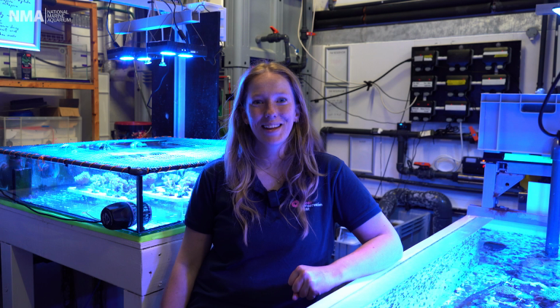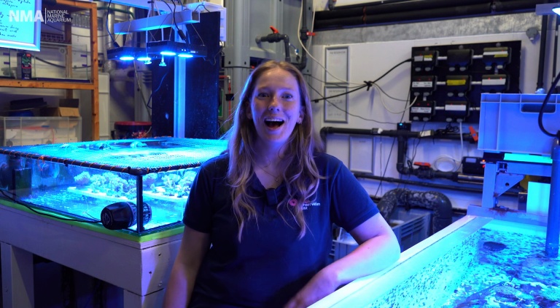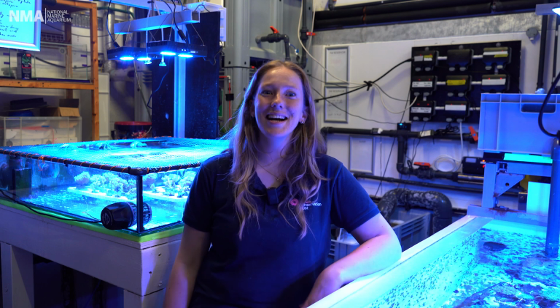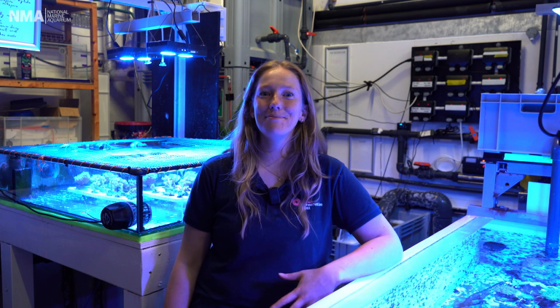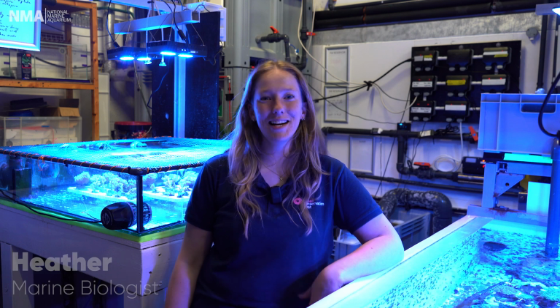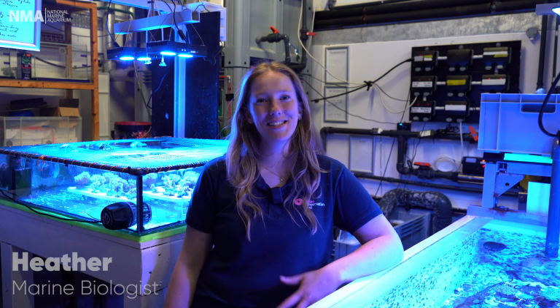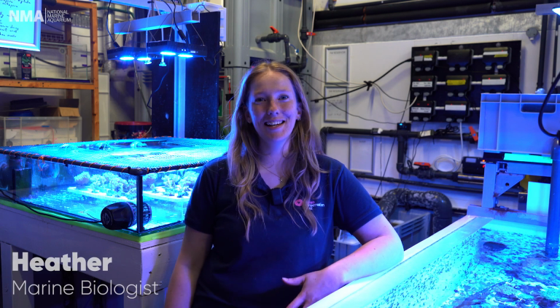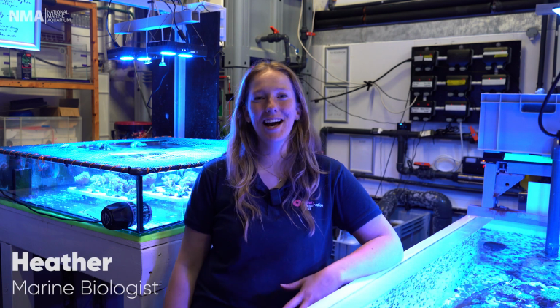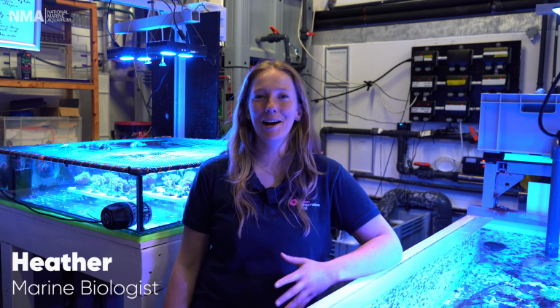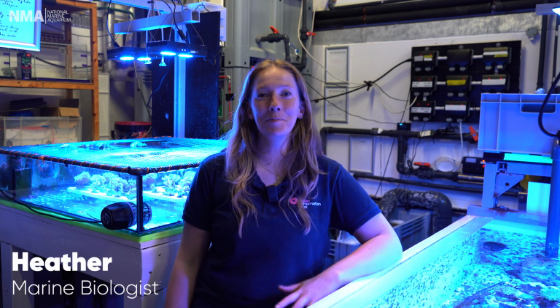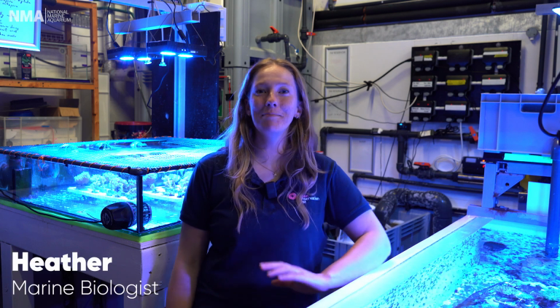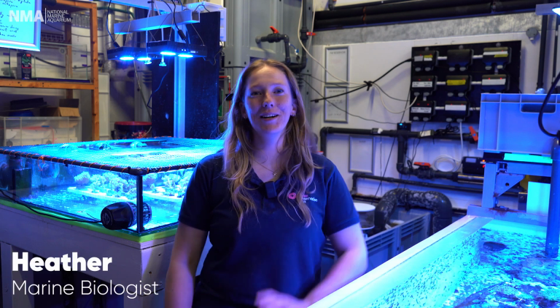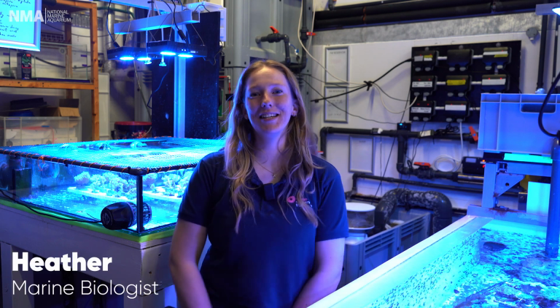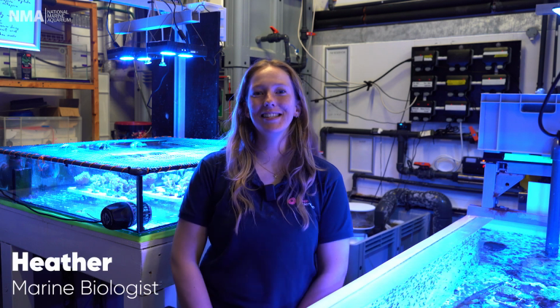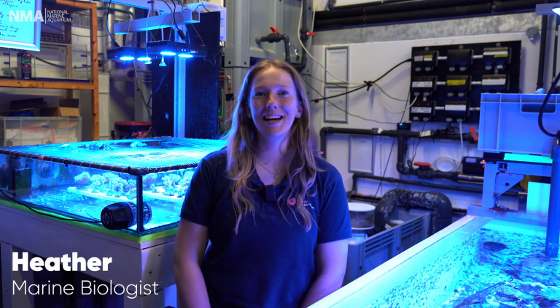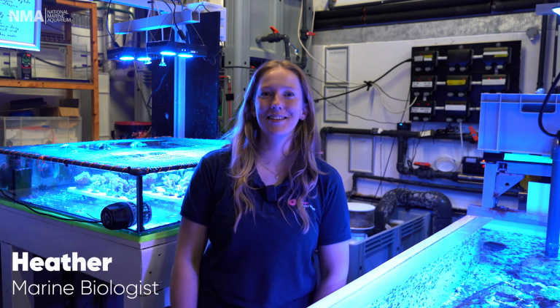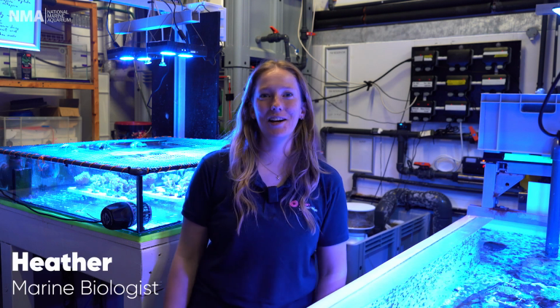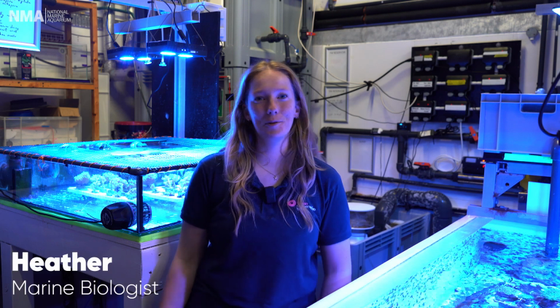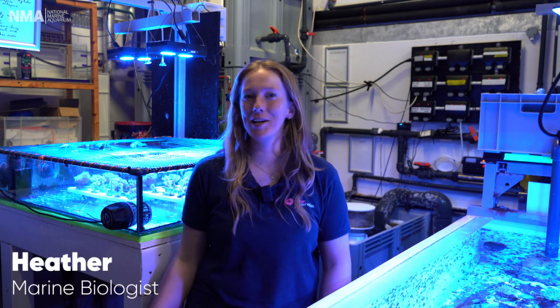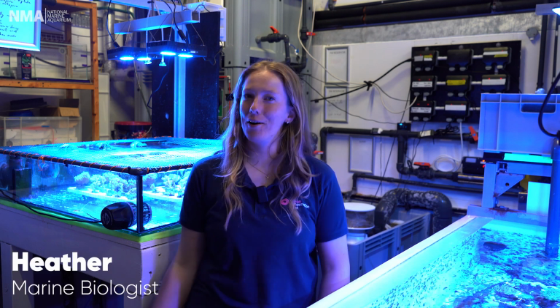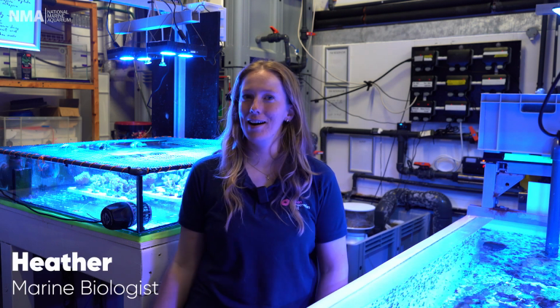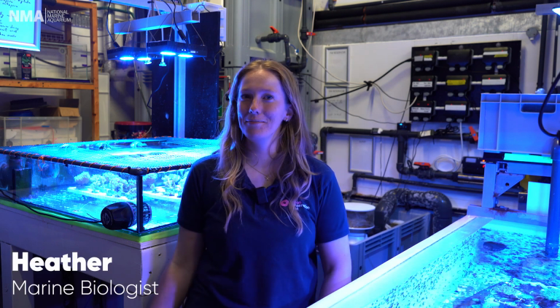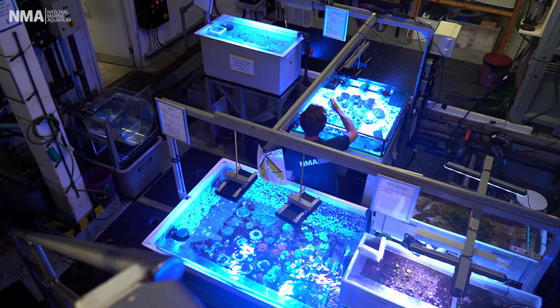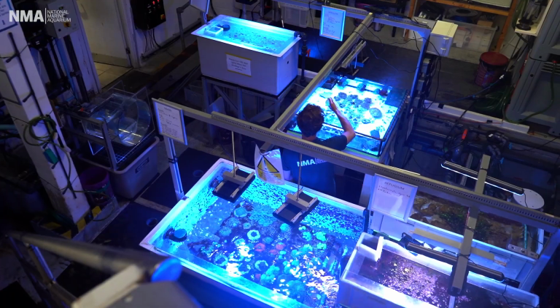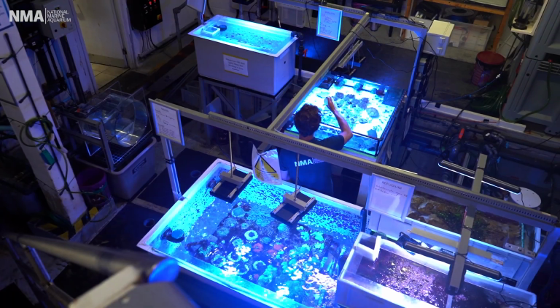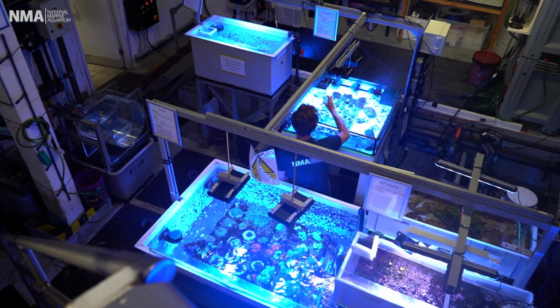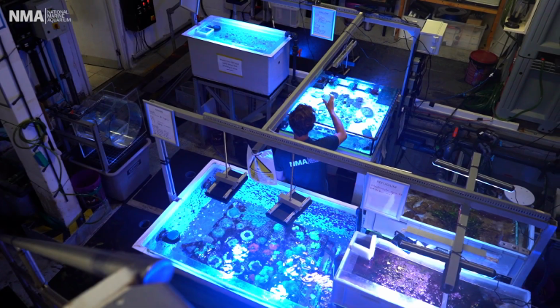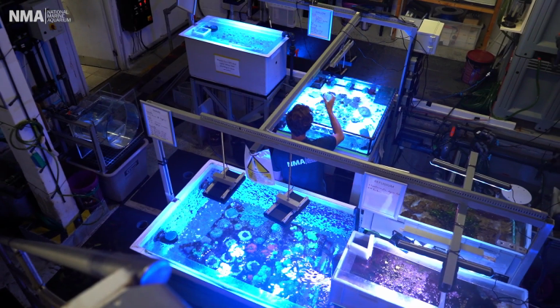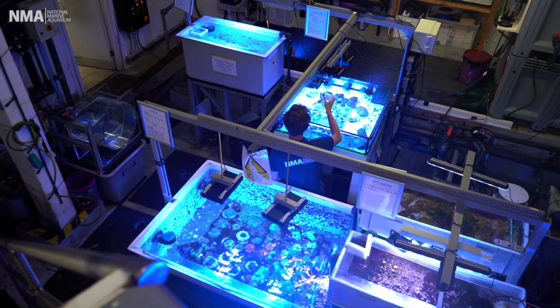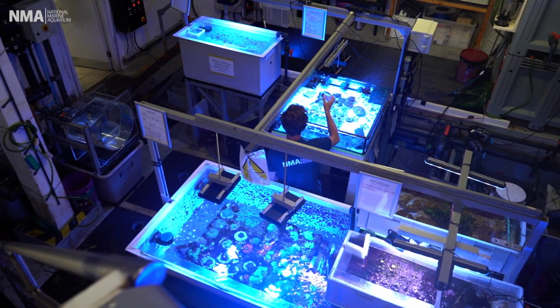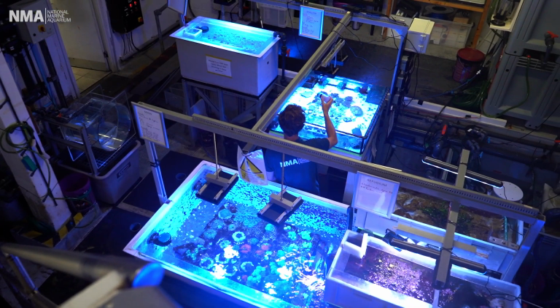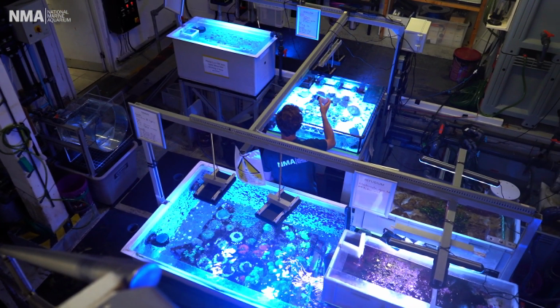Hi, my name is Heather and I'm a marine biologist here at the National Marine Aquarium. Today we're in our coral lab.